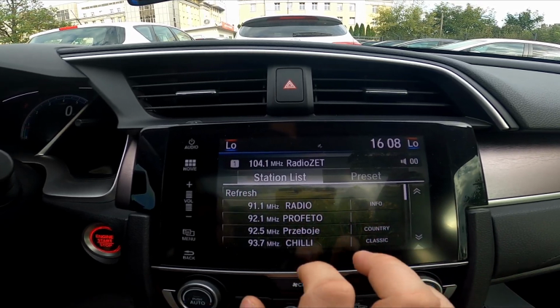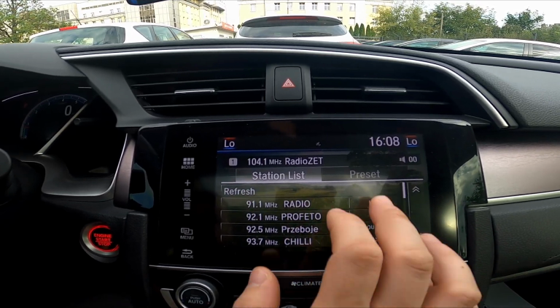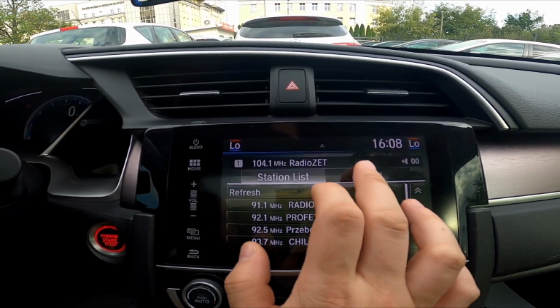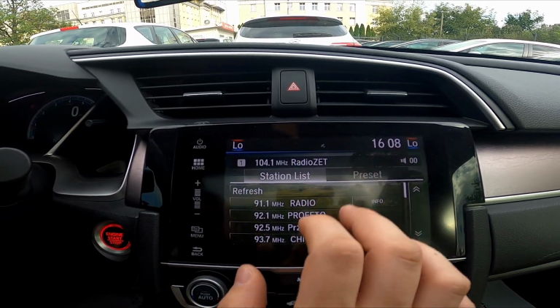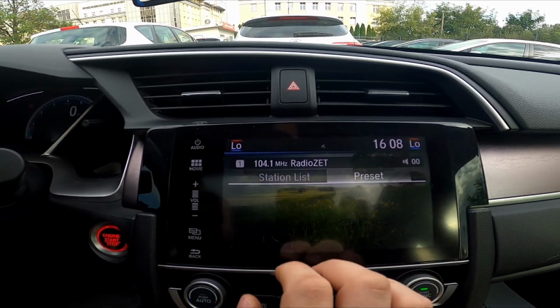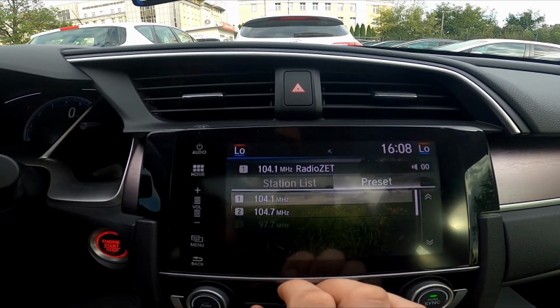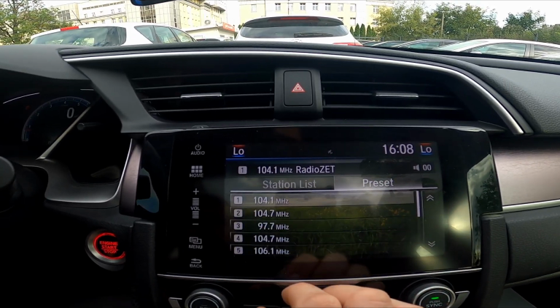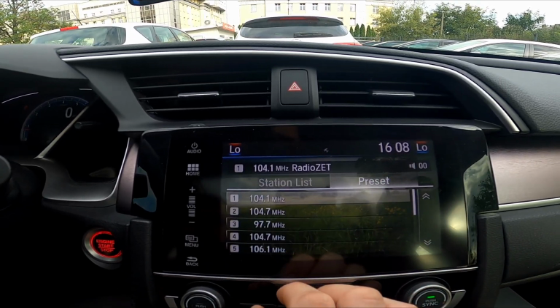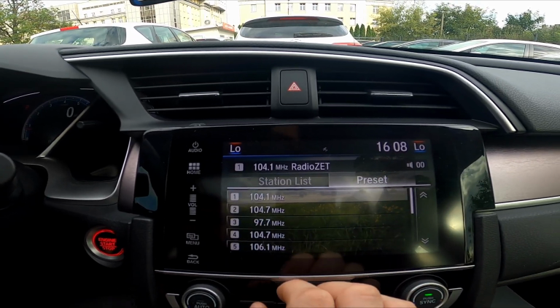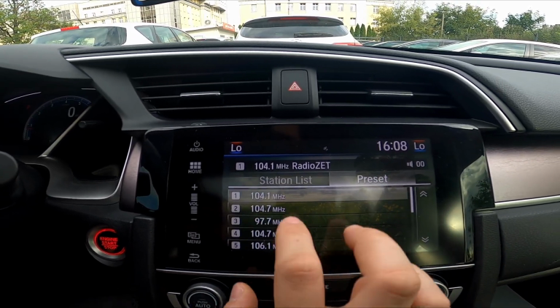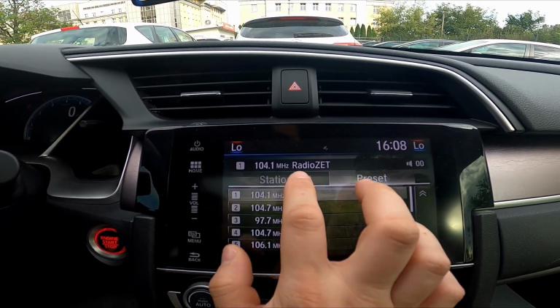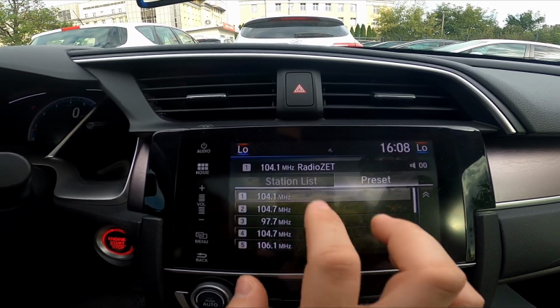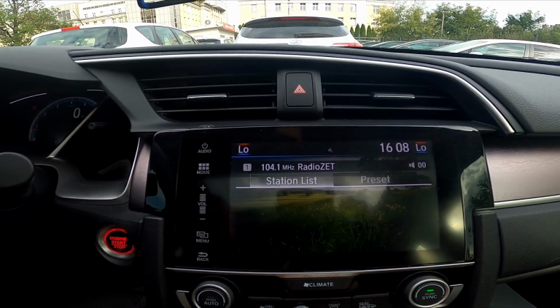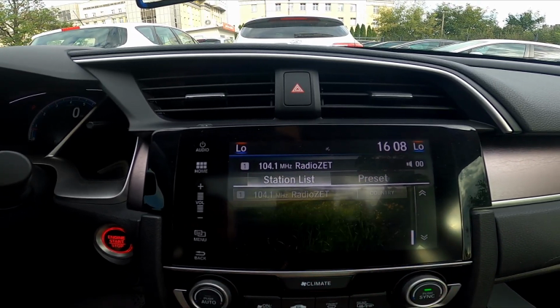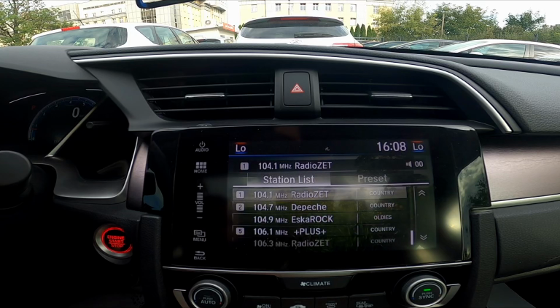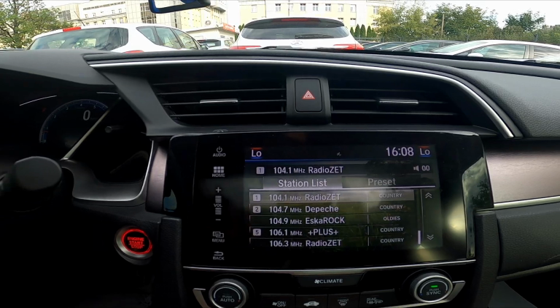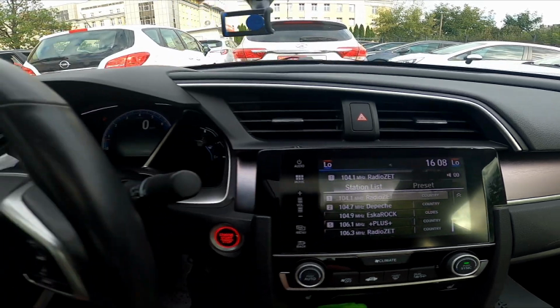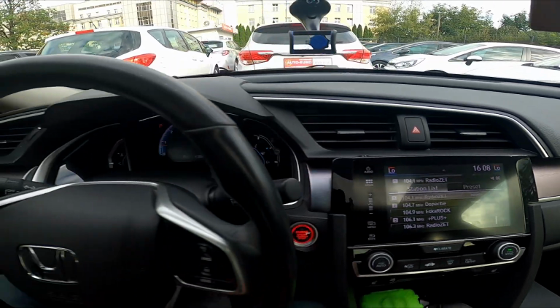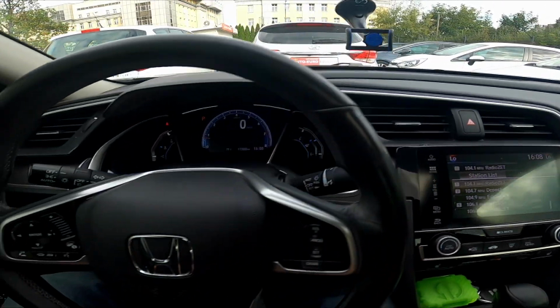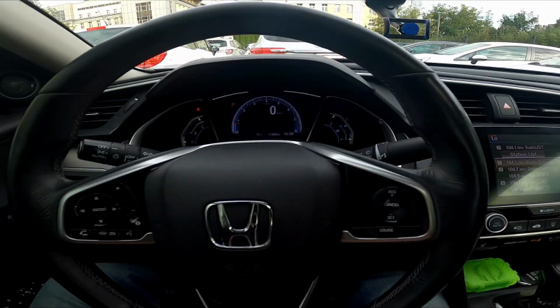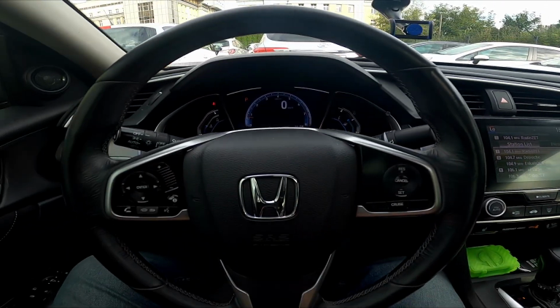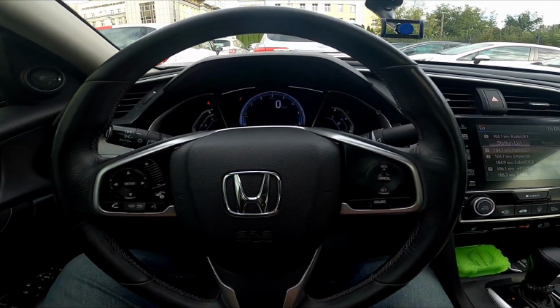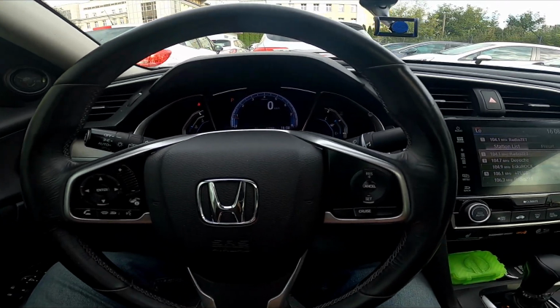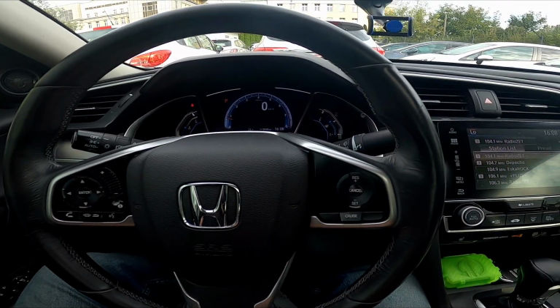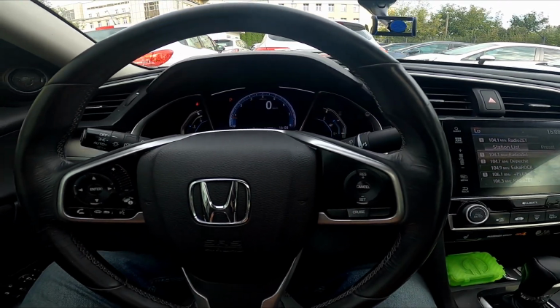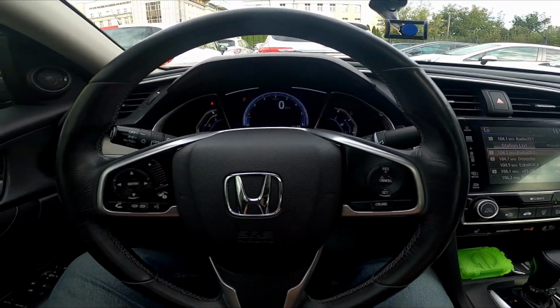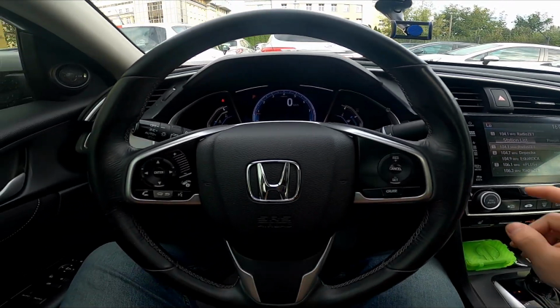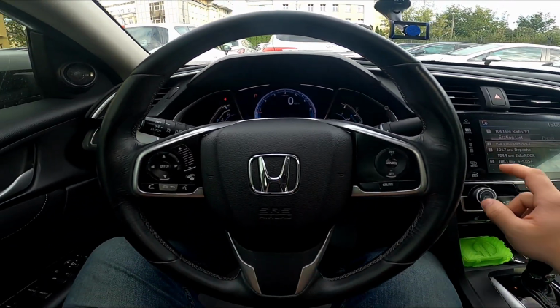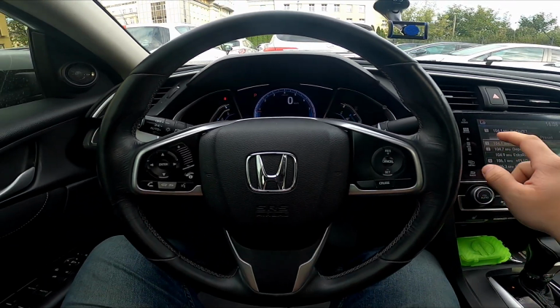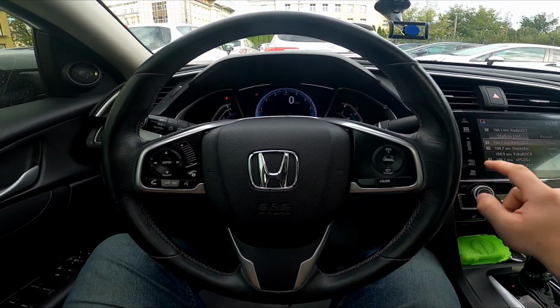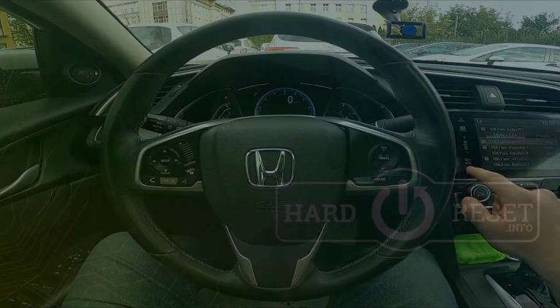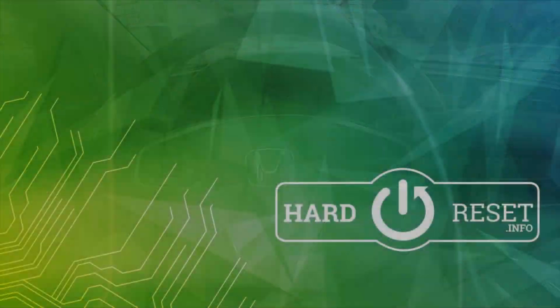You can also manage your radio presets. If you find this video helpful please leave a like, comment and subscribe.